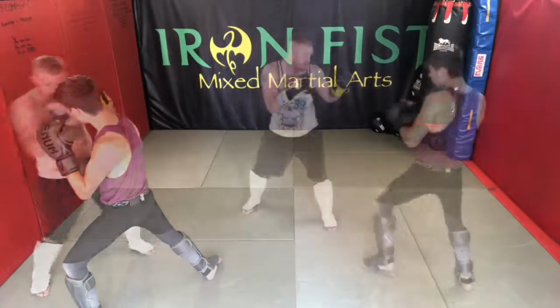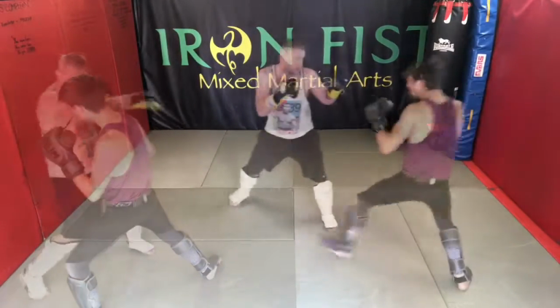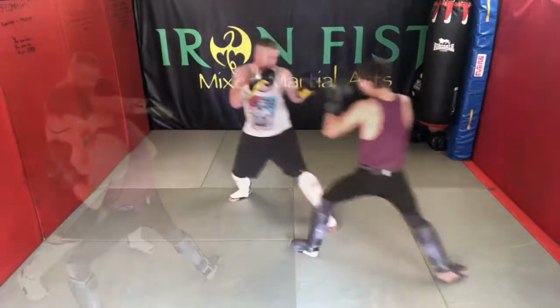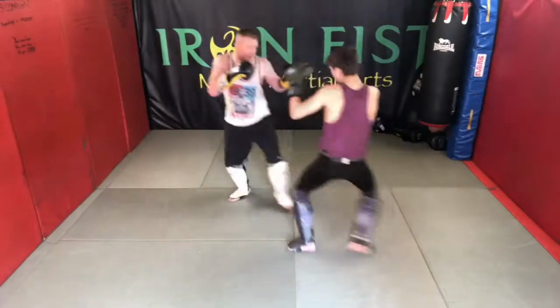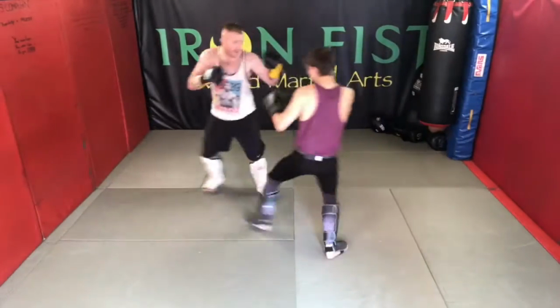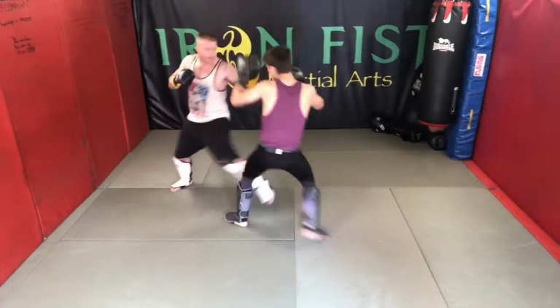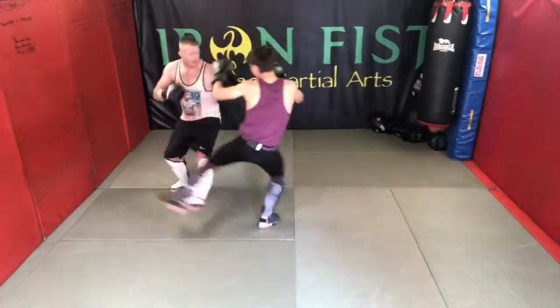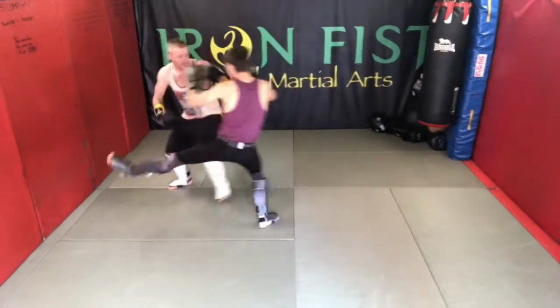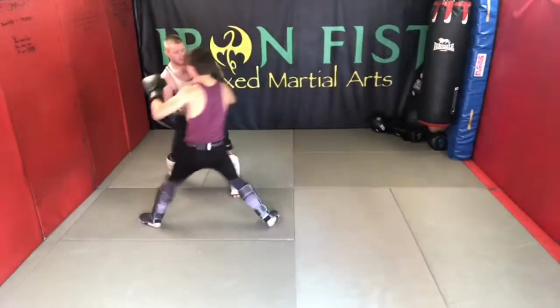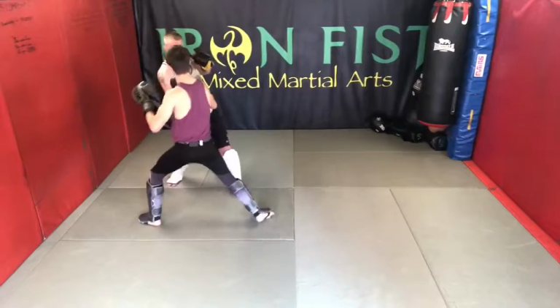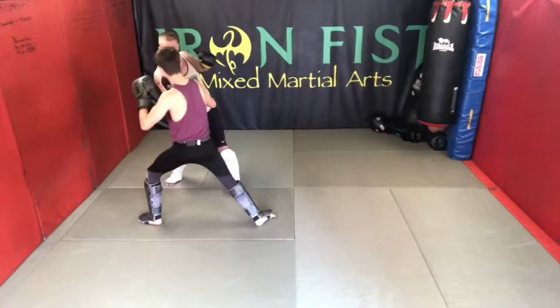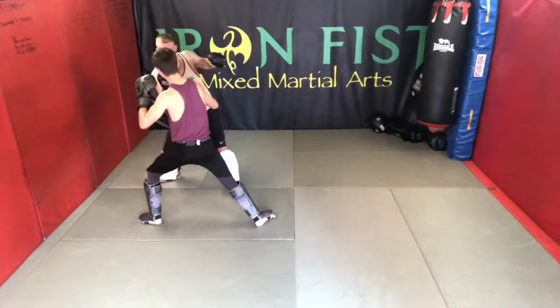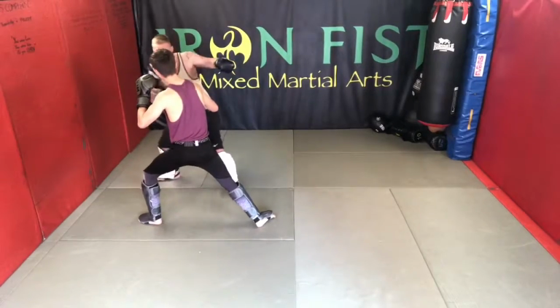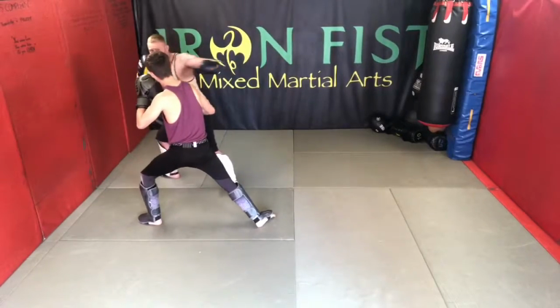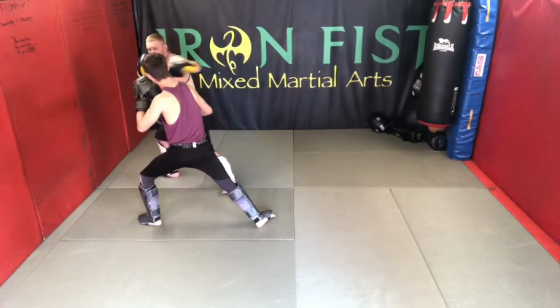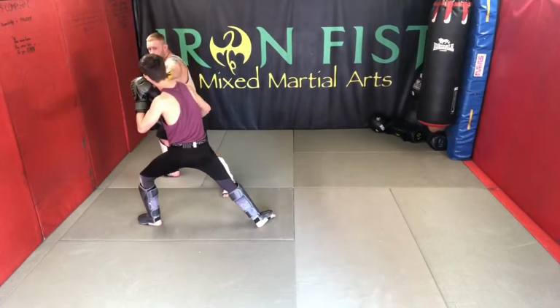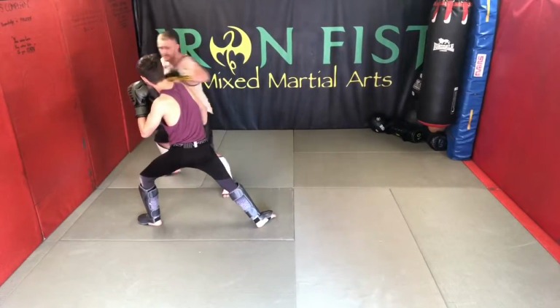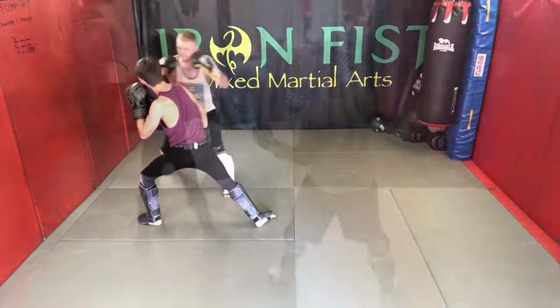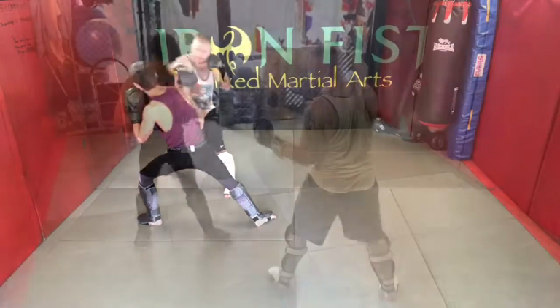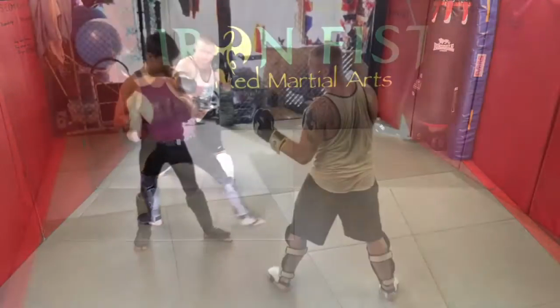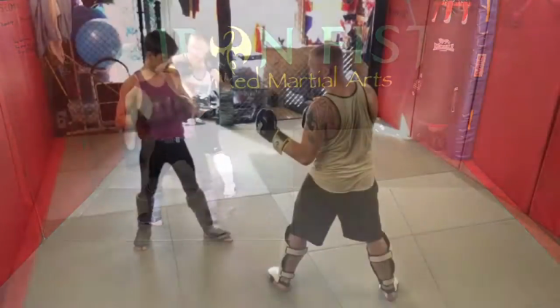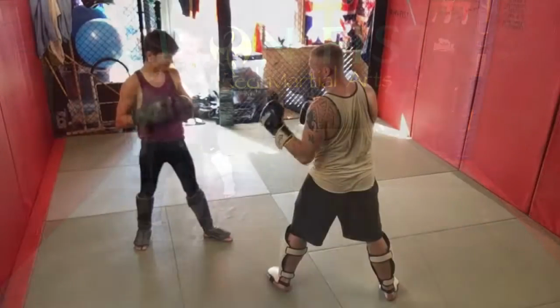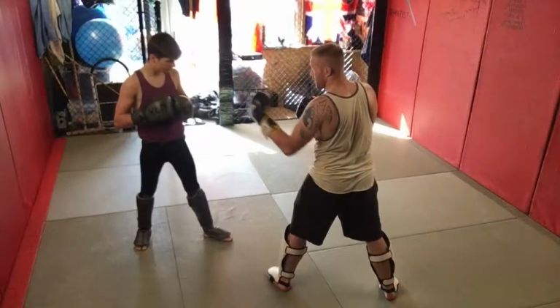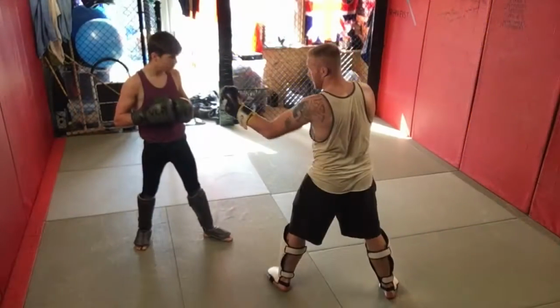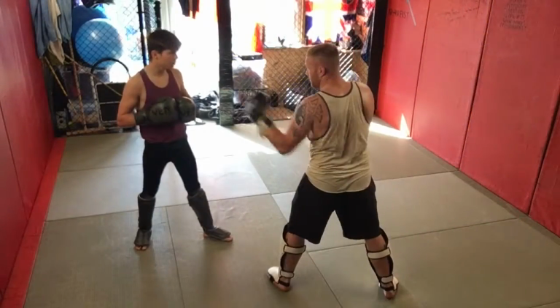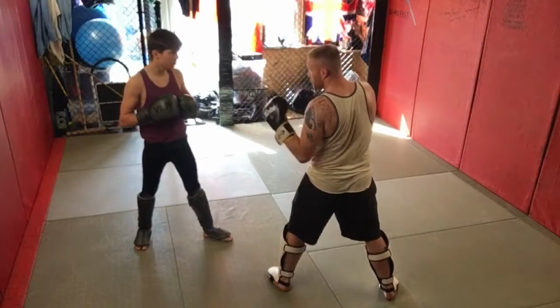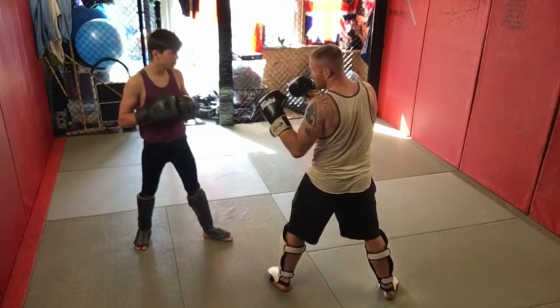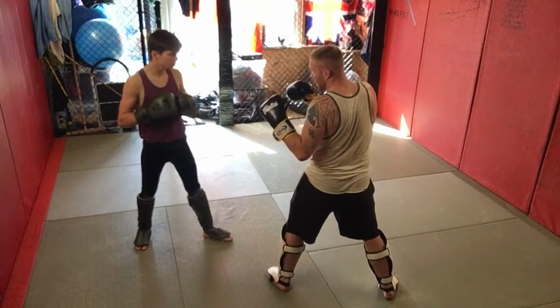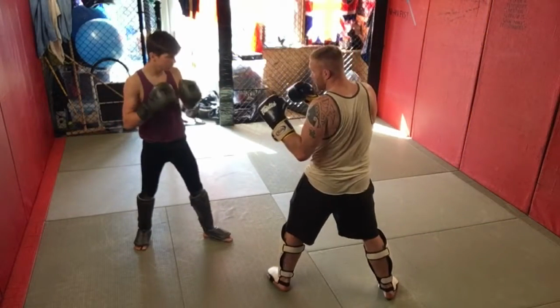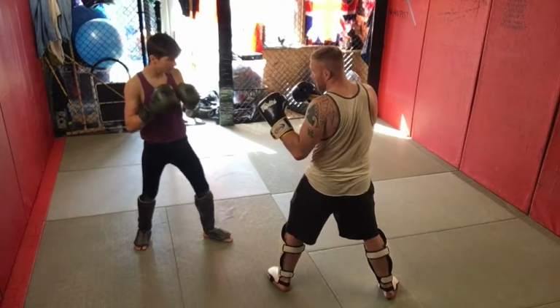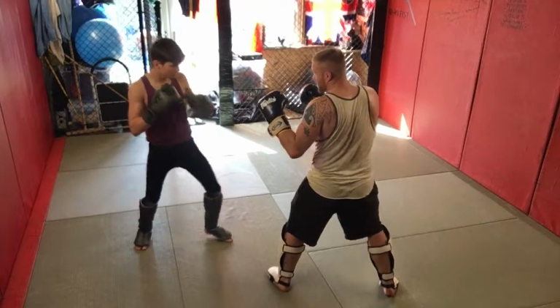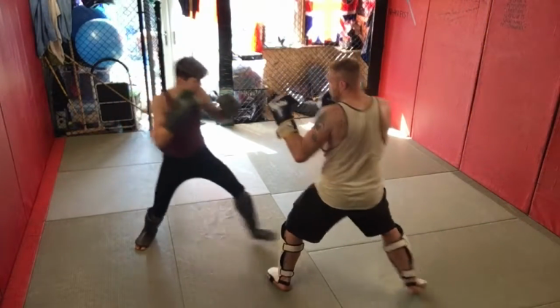So as you see here: front leg sweep, right uppercut, left hook, right cross — and the same again from a different angle.